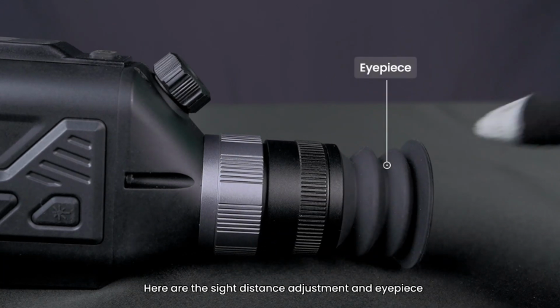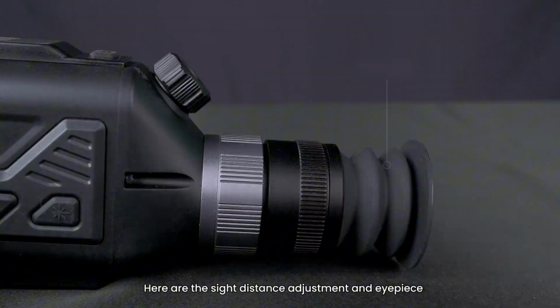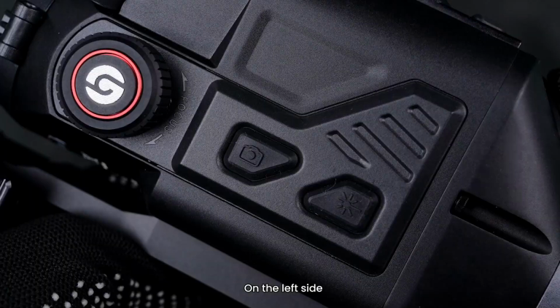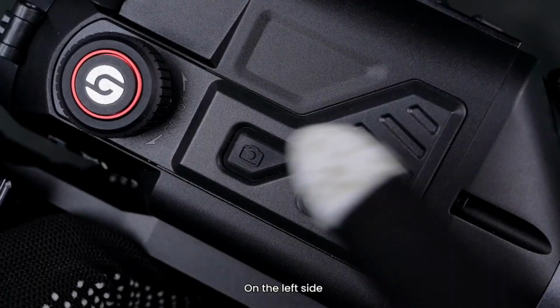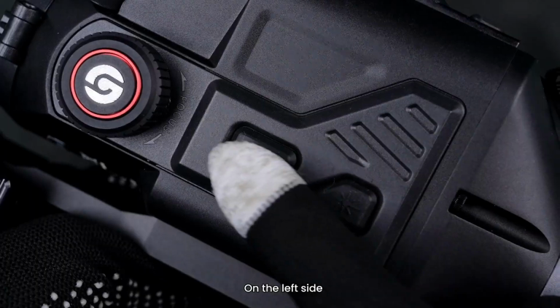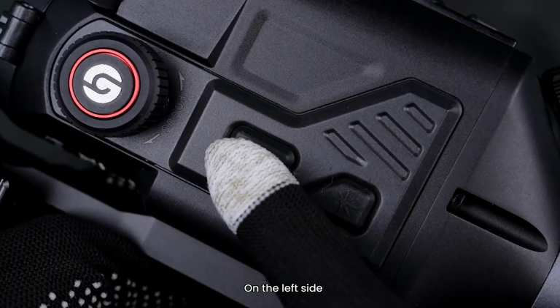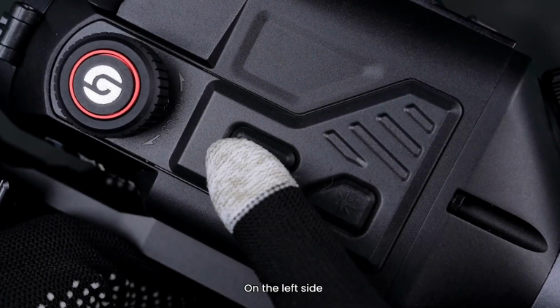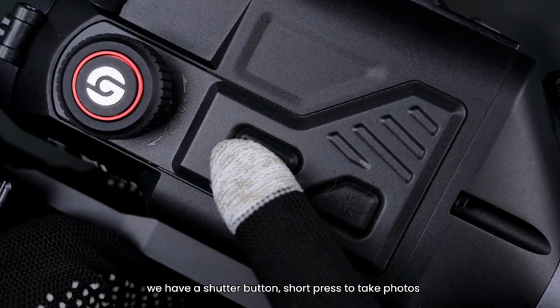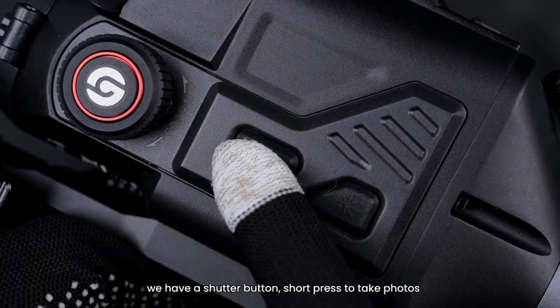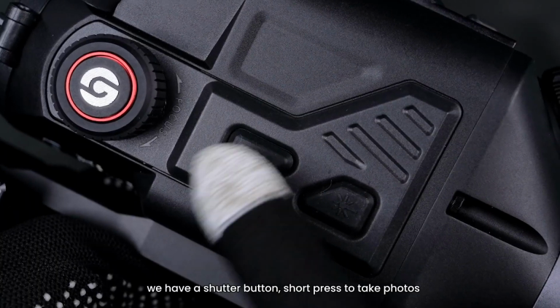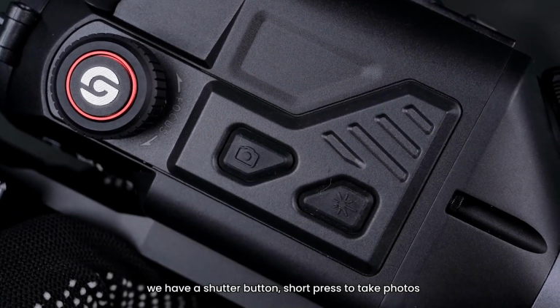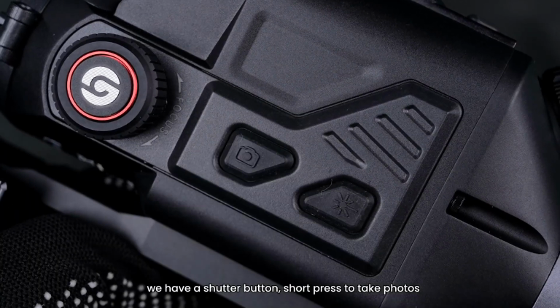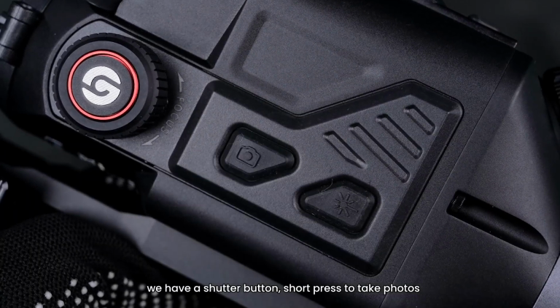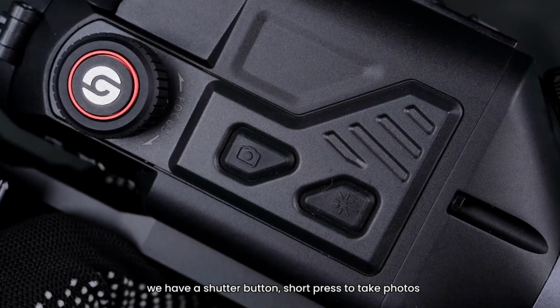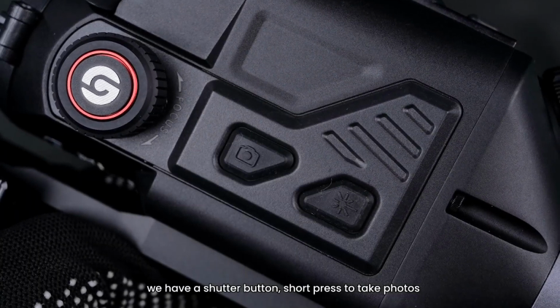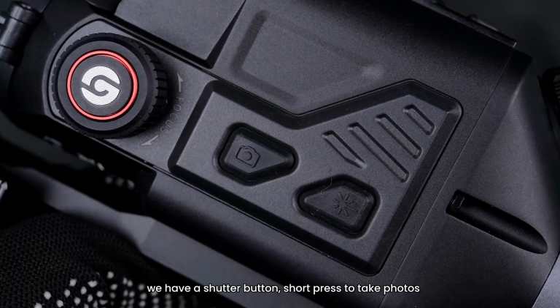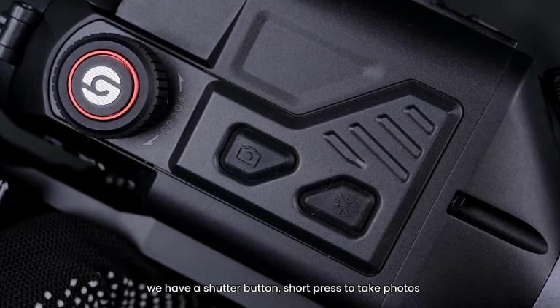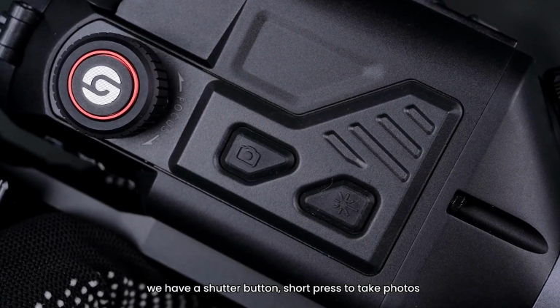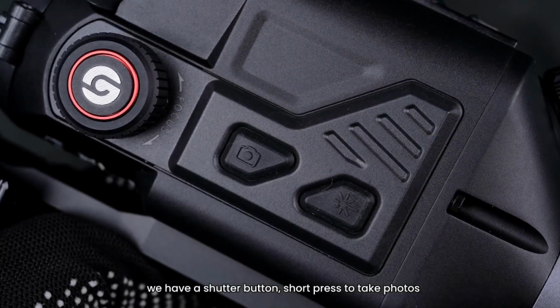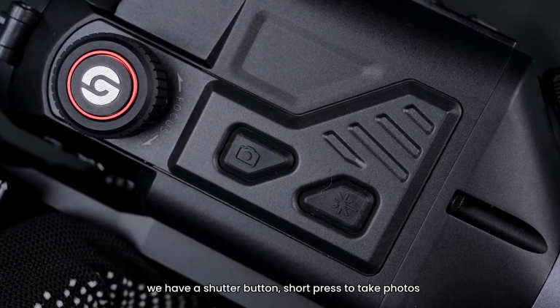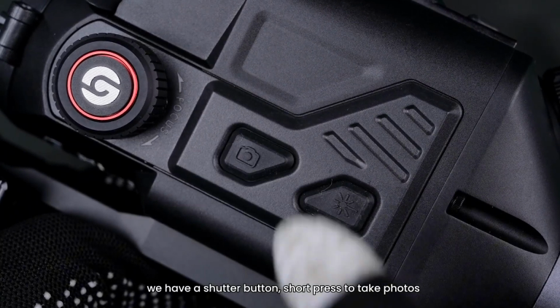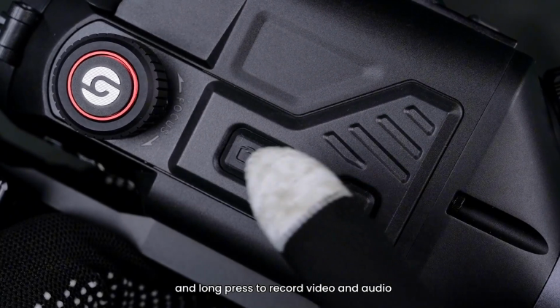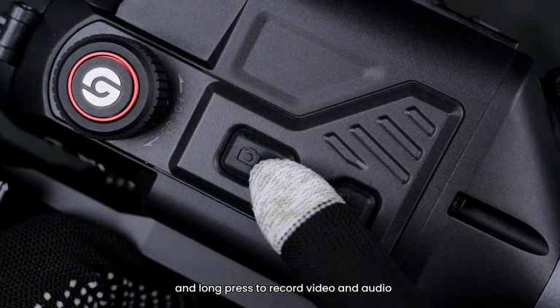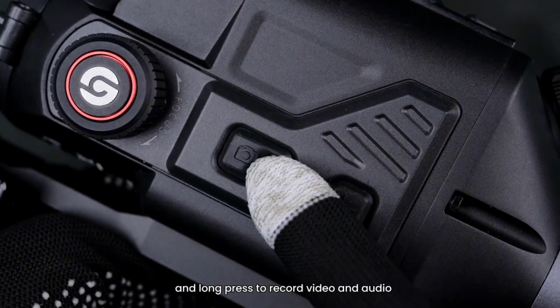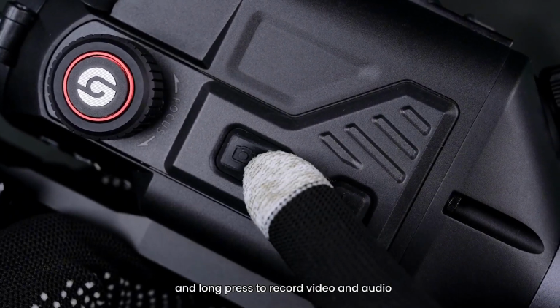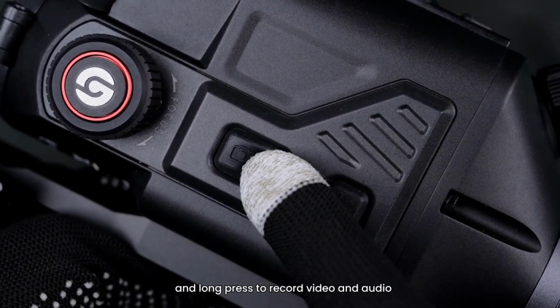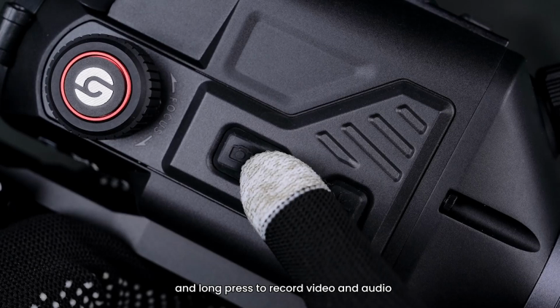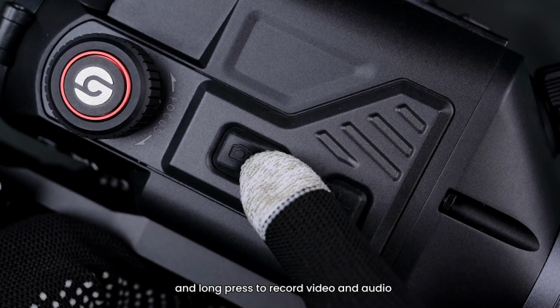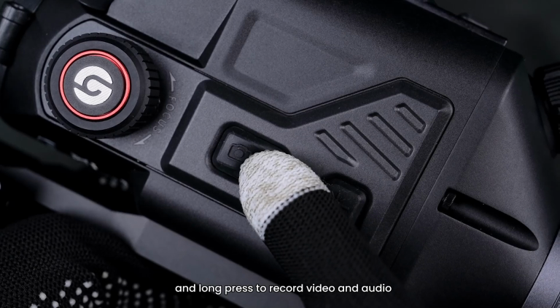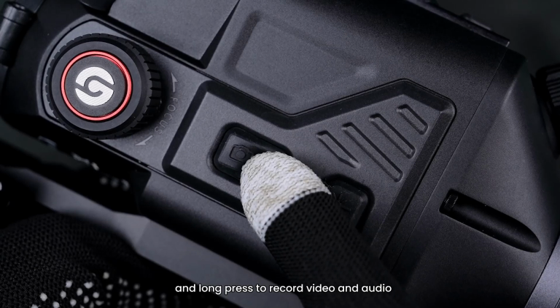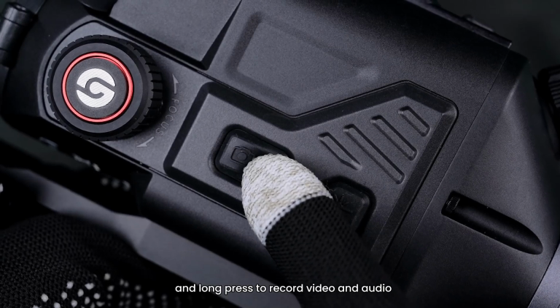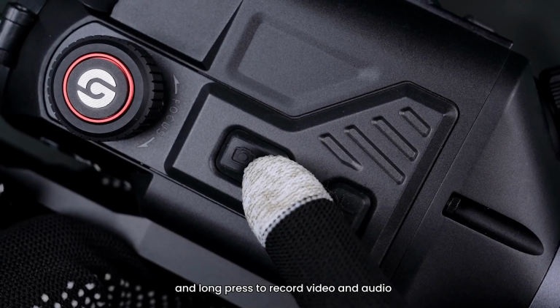On the left side, we have a shutter button. Short press to take photos, and long press to record video and audio.